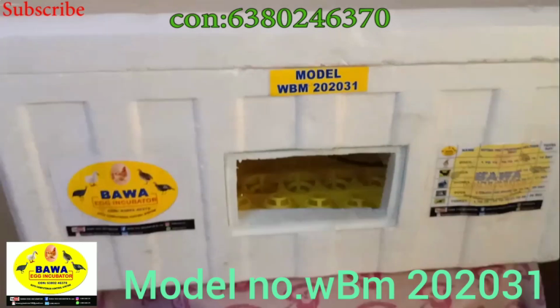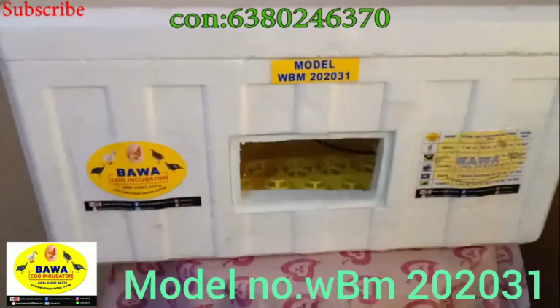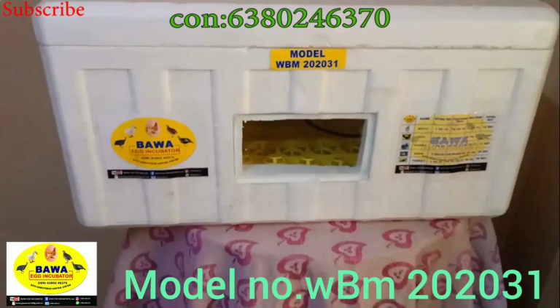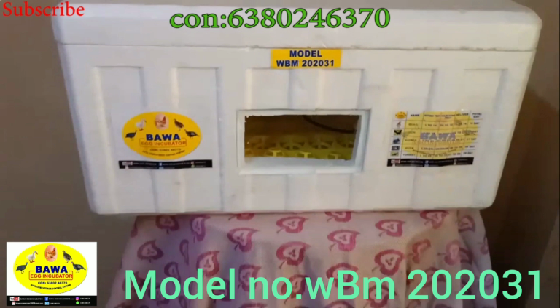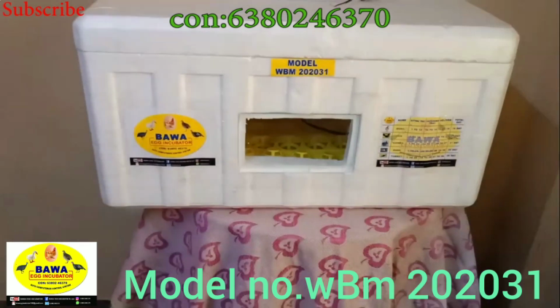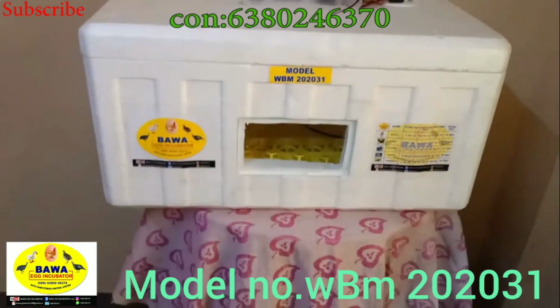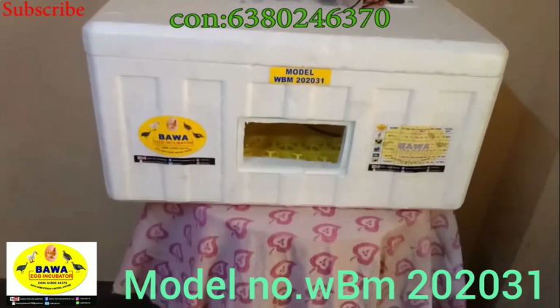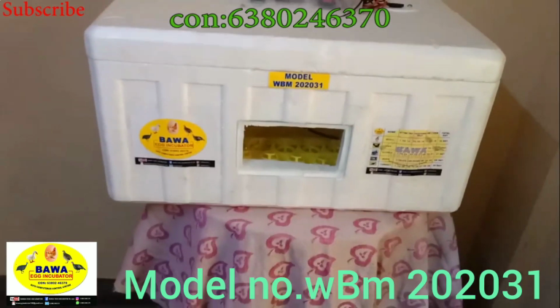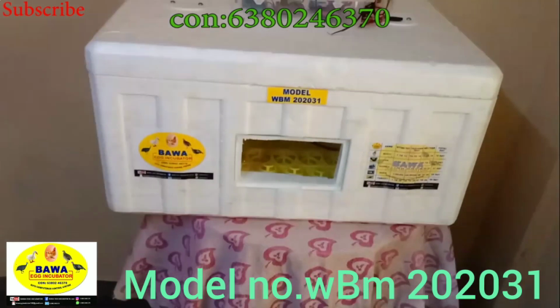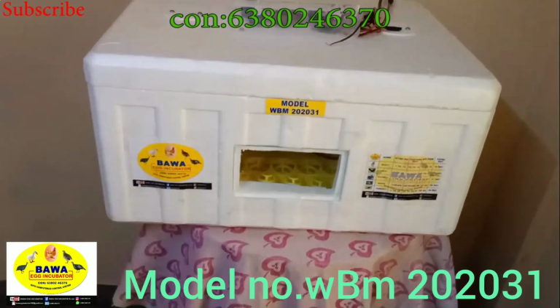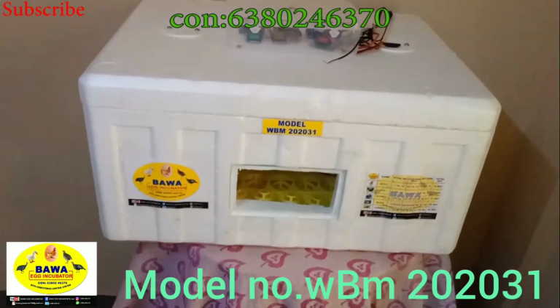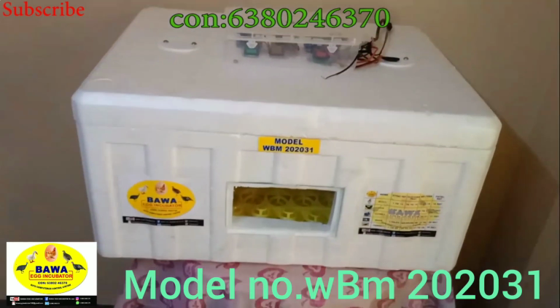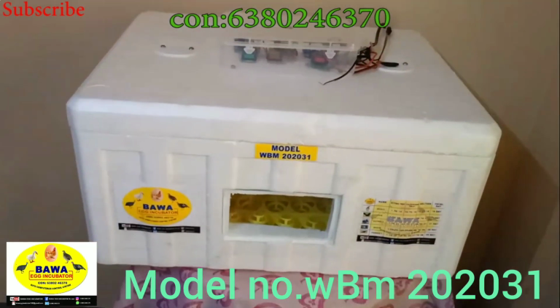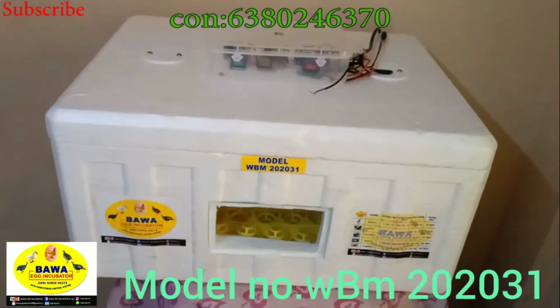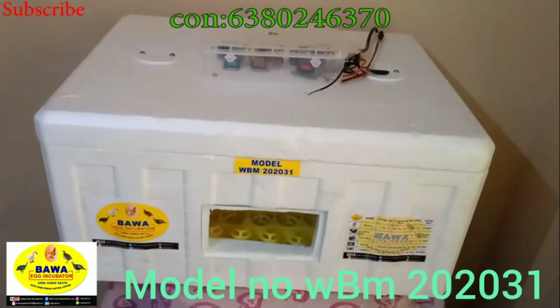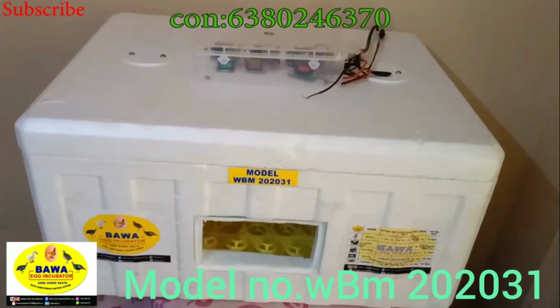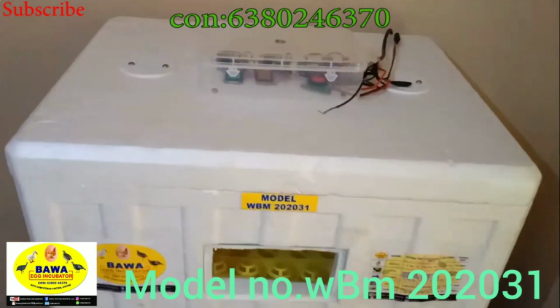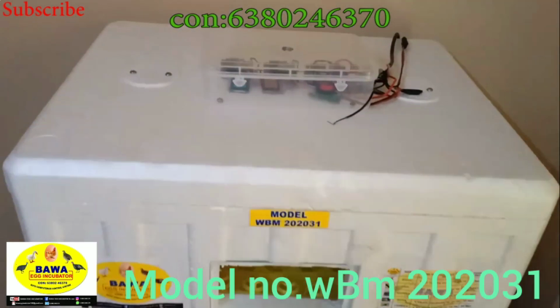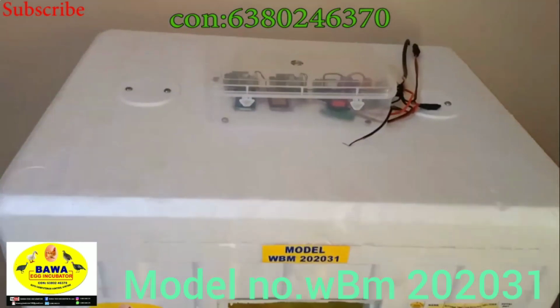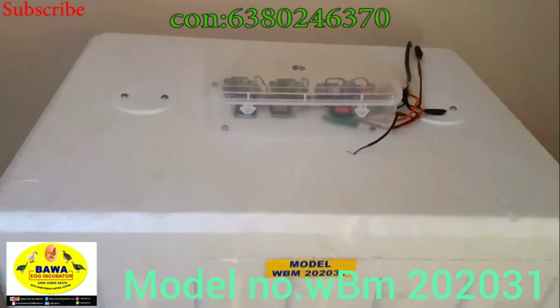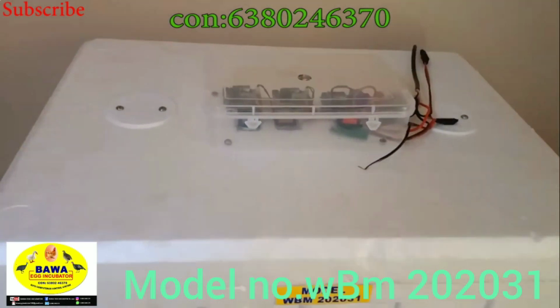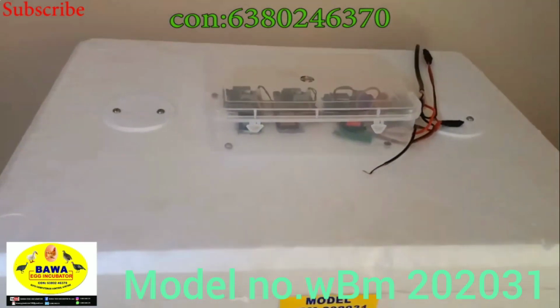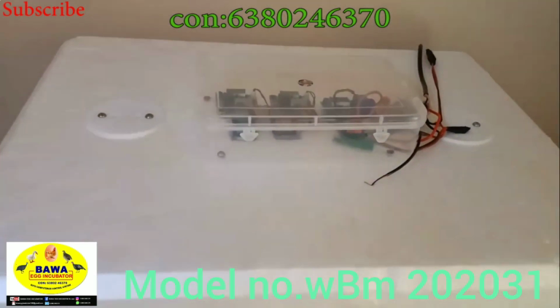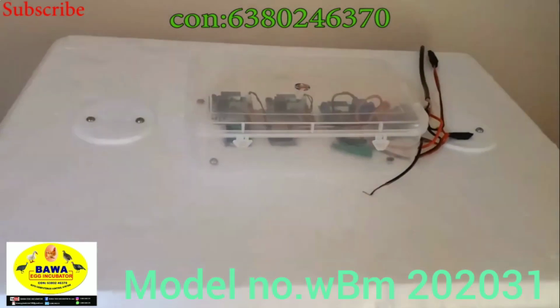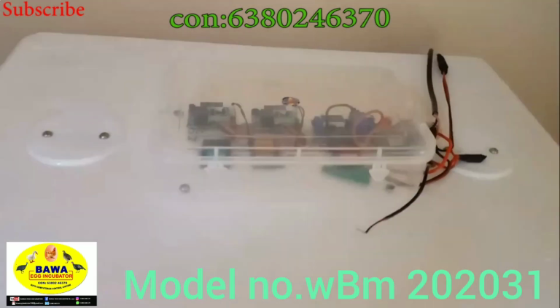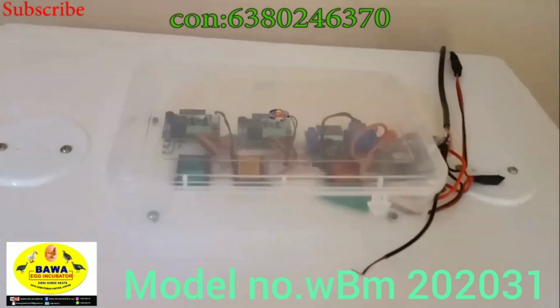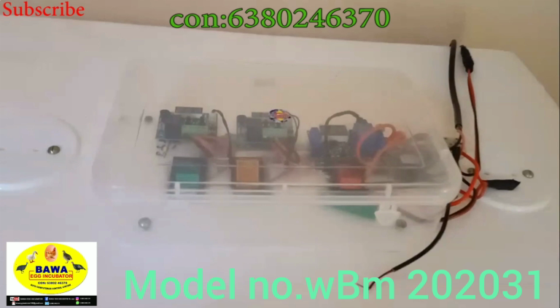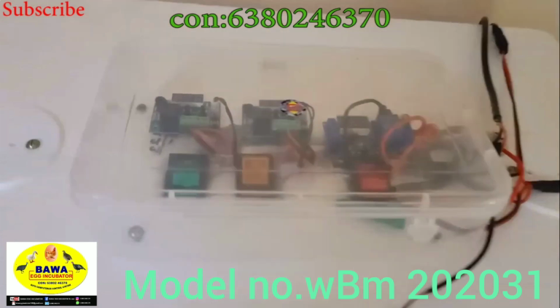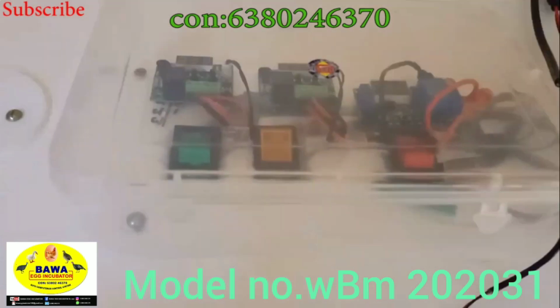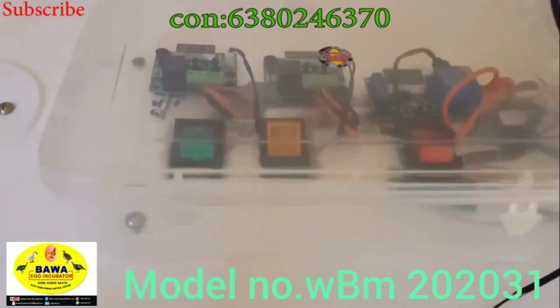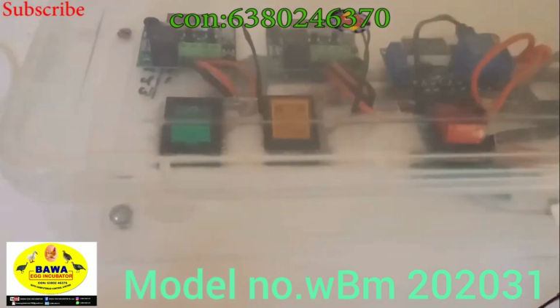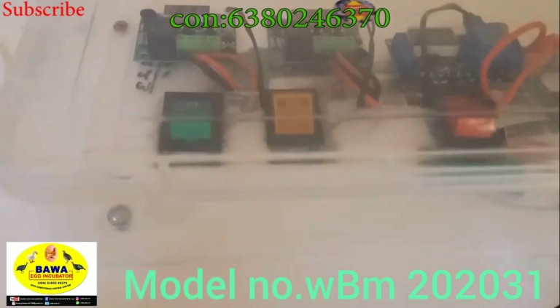This is a full thermocool box with a full auto-optic system. In this thermocool box, we will show you the advantage of the technology.